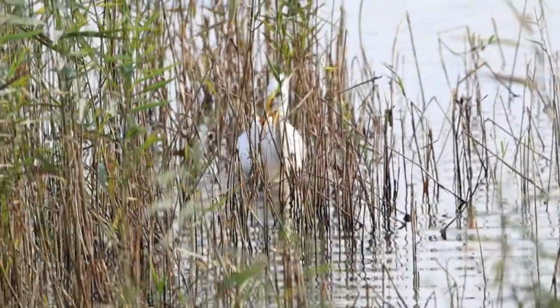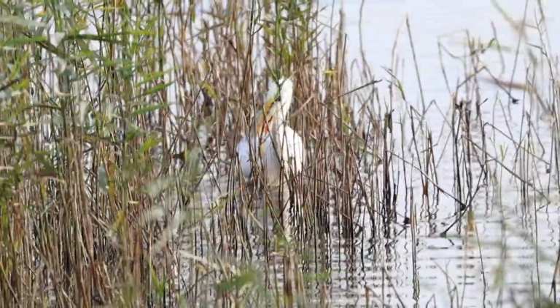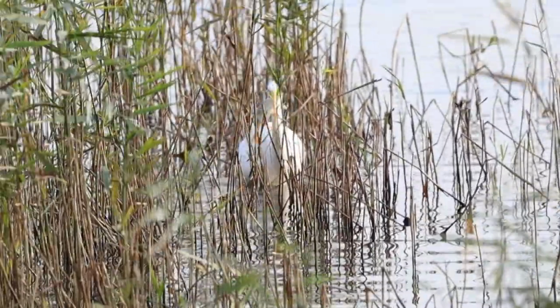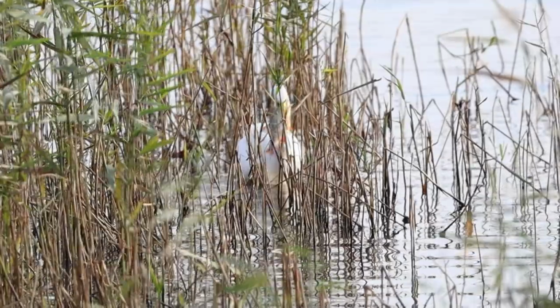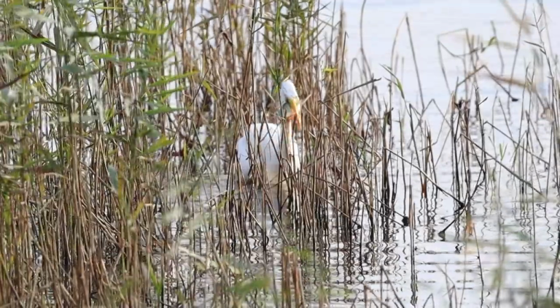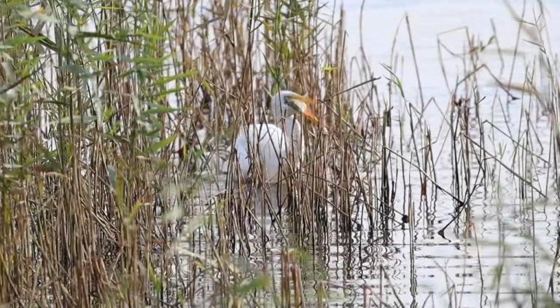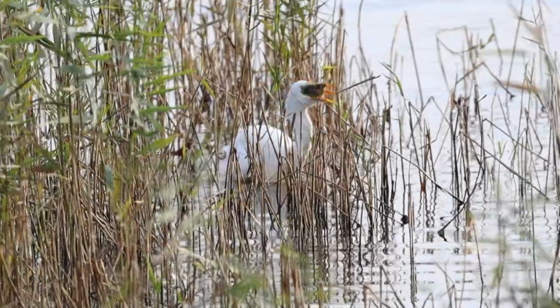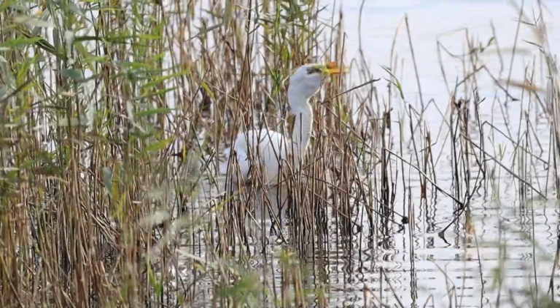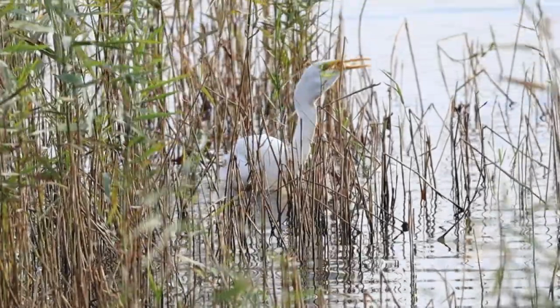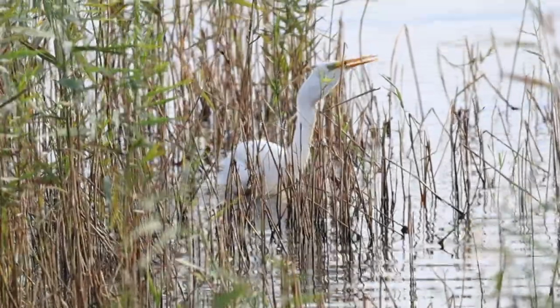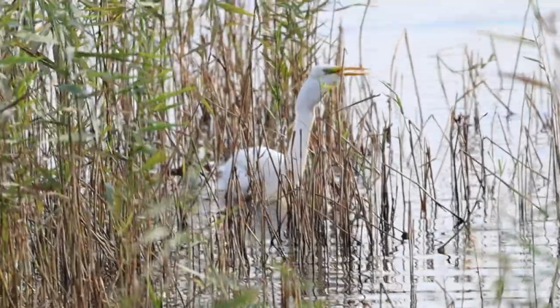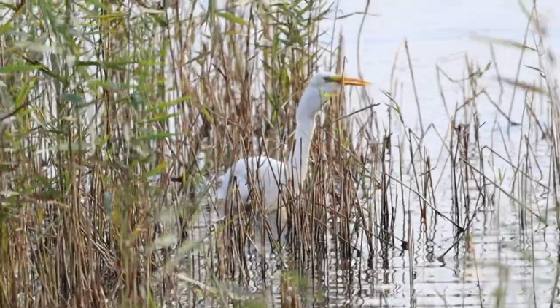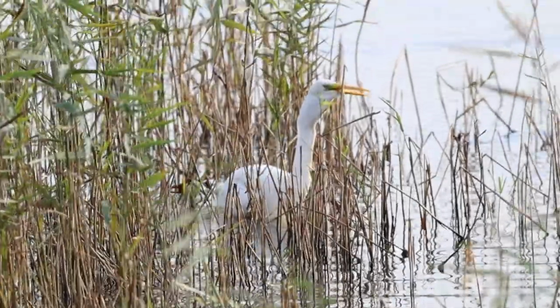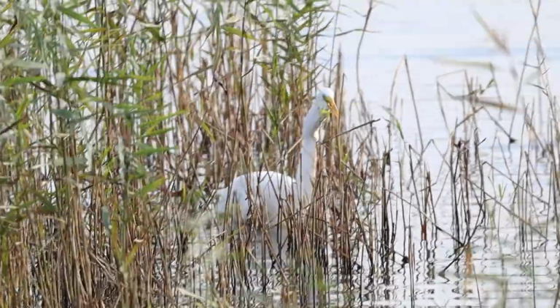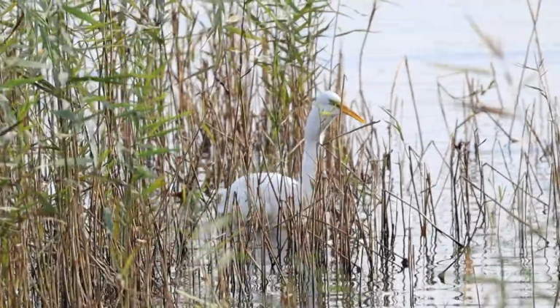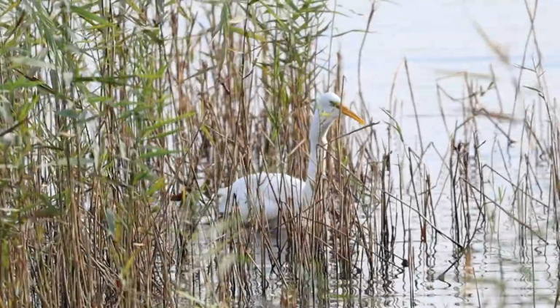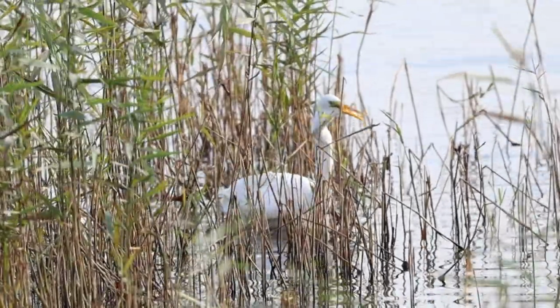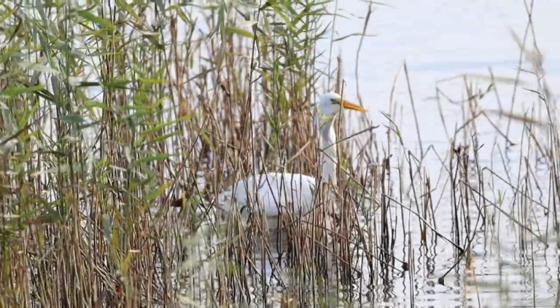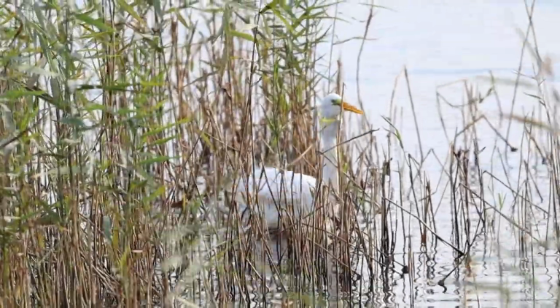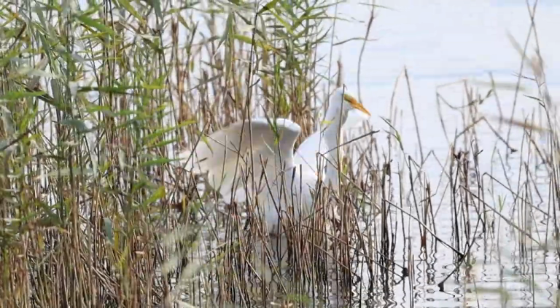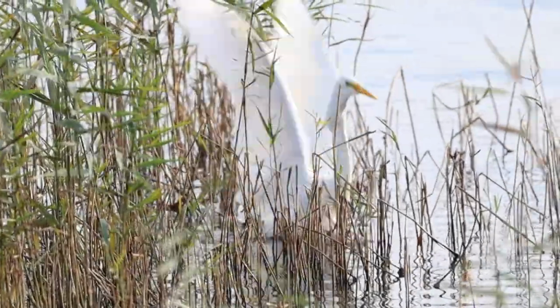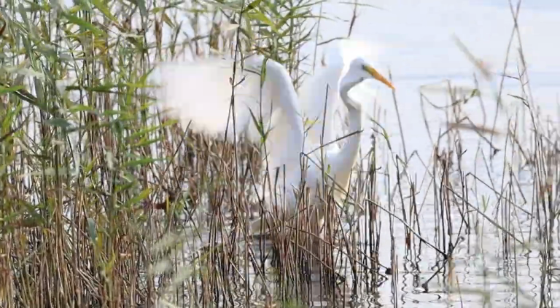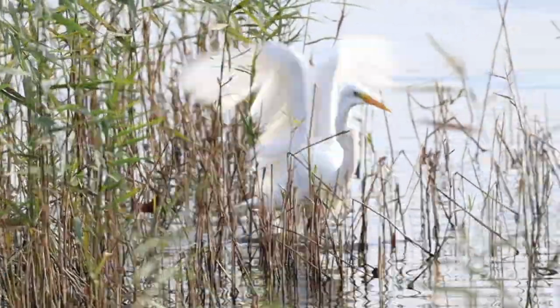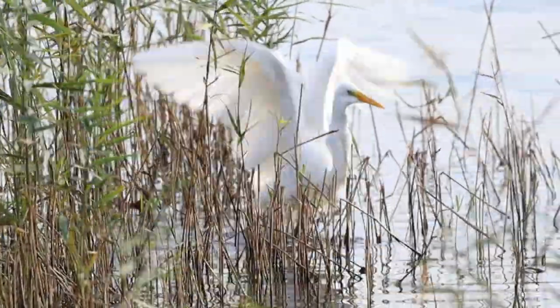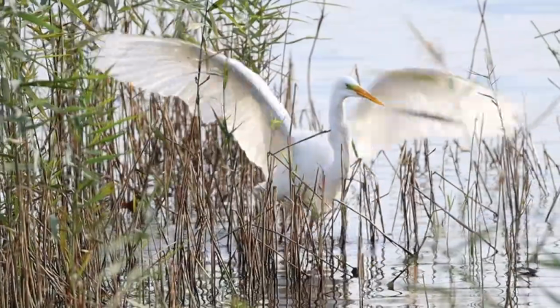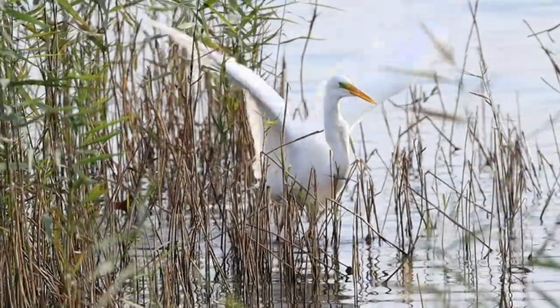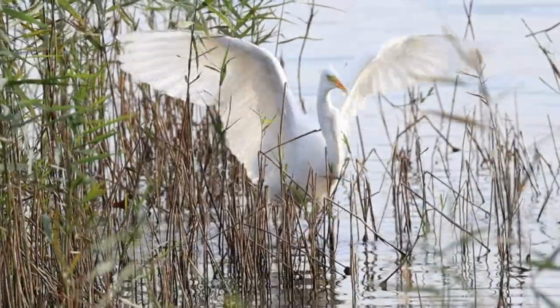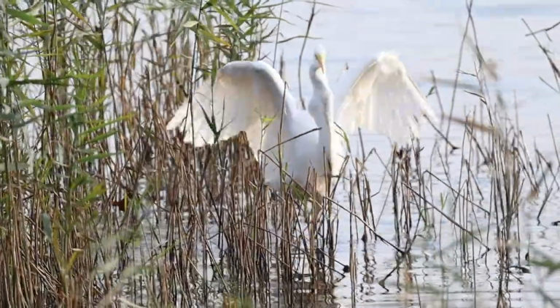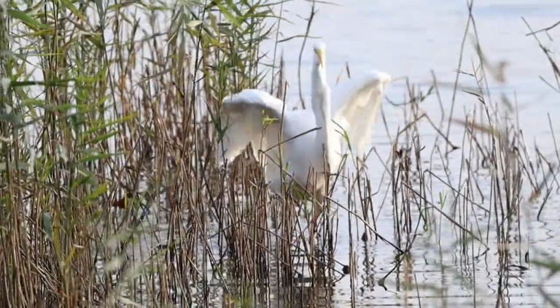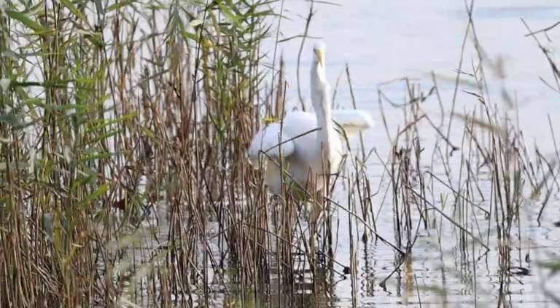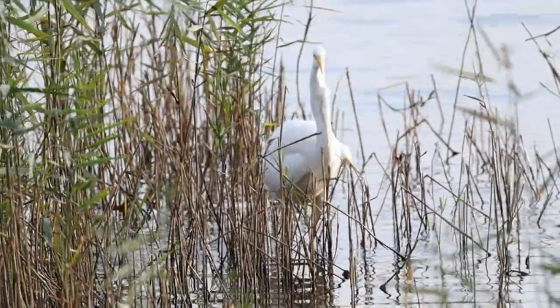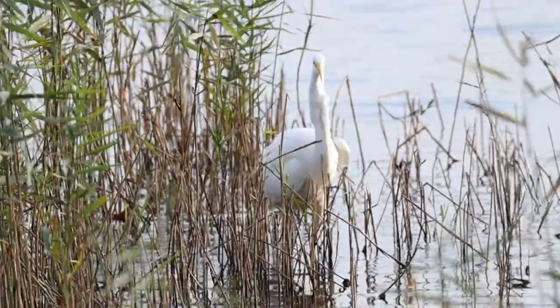A beautiful bird — today they were almost wiped out in North America during the 1800s as they were hunted for their plumage, which was used to decorate hats.